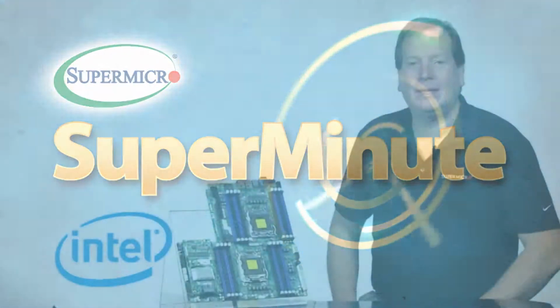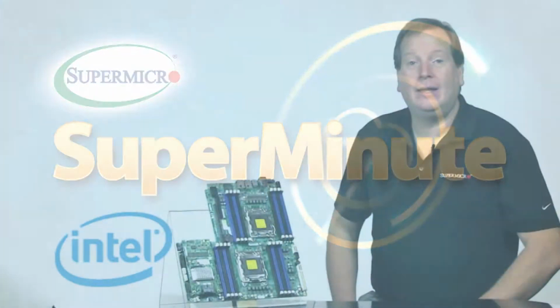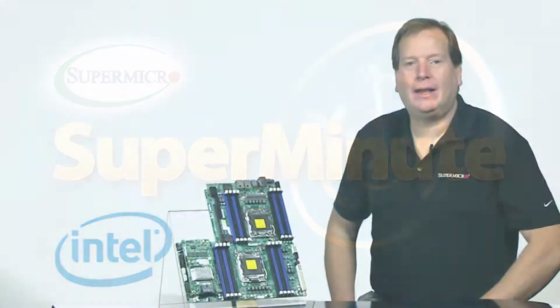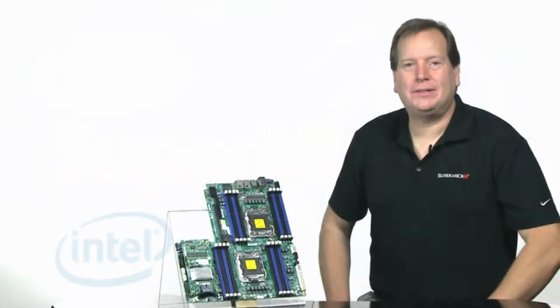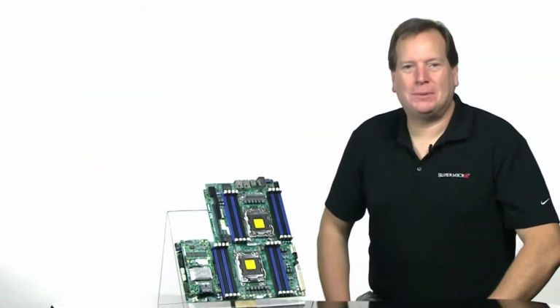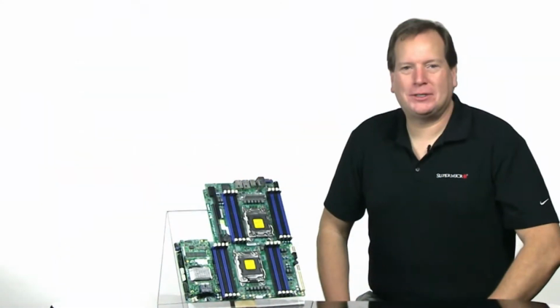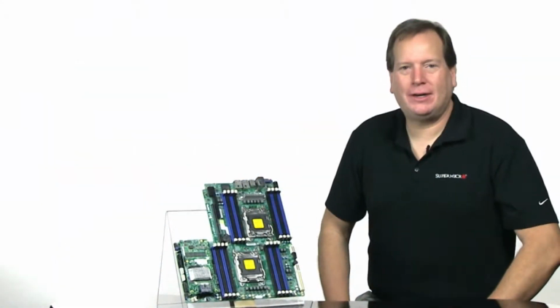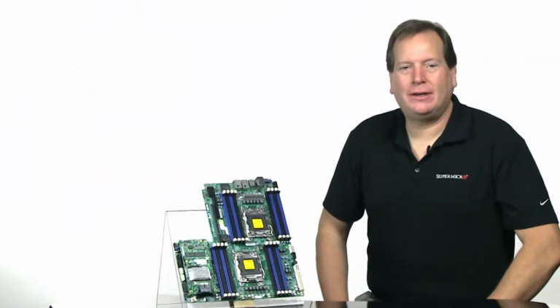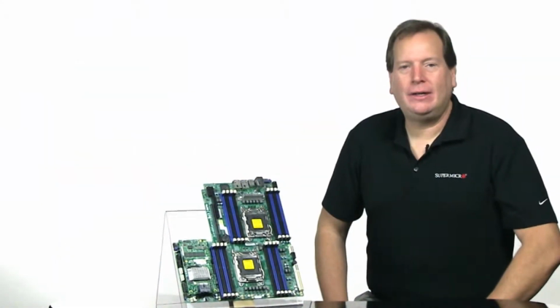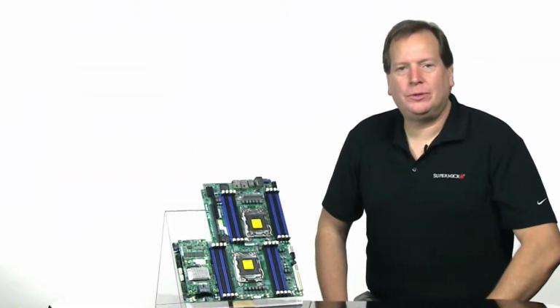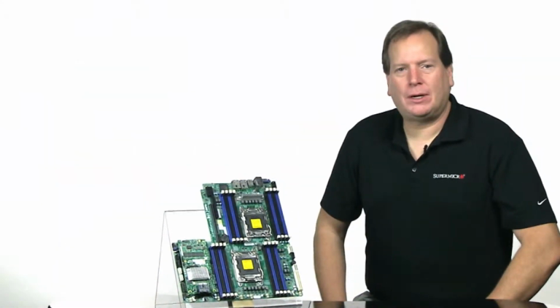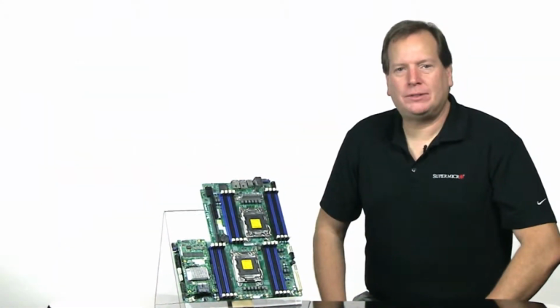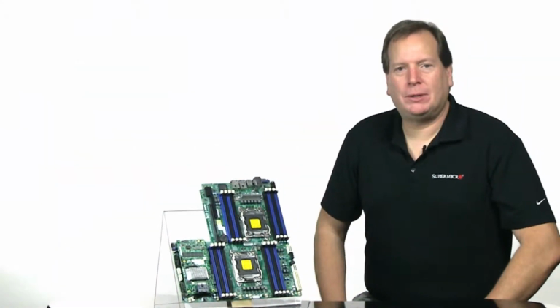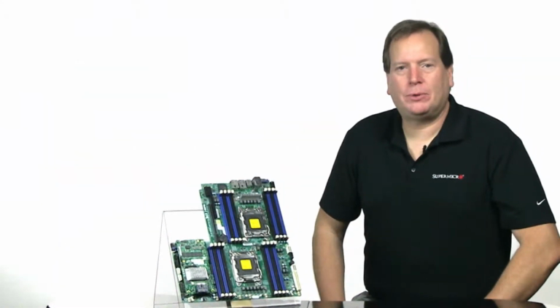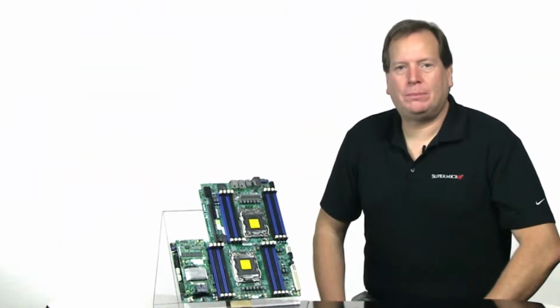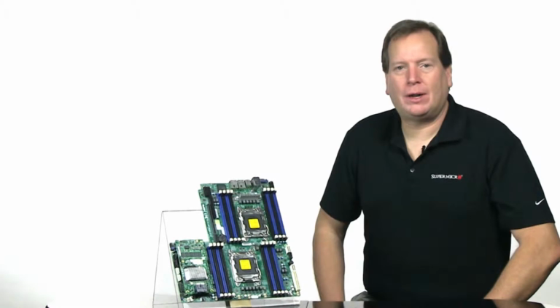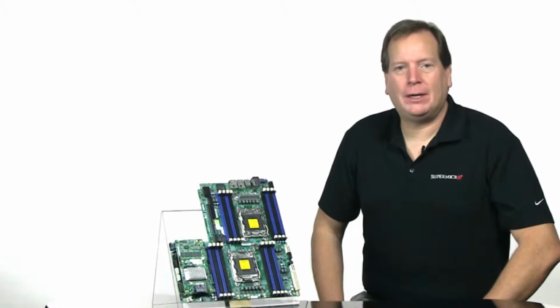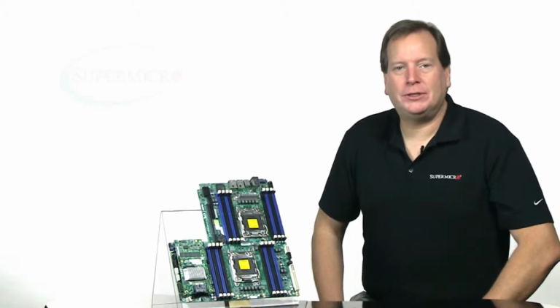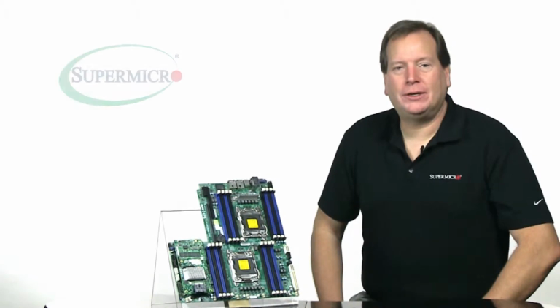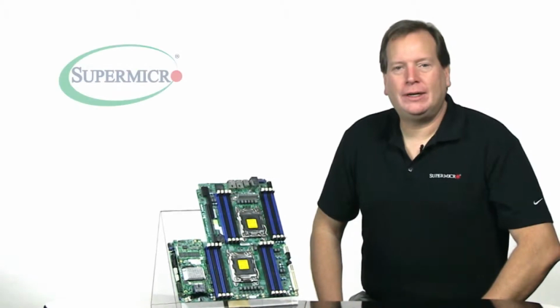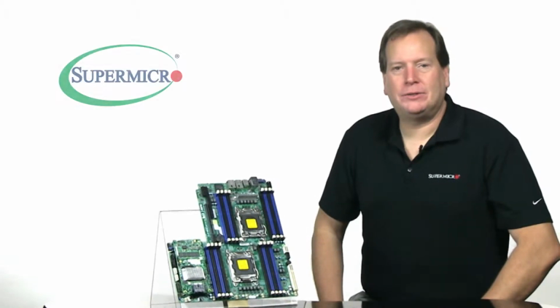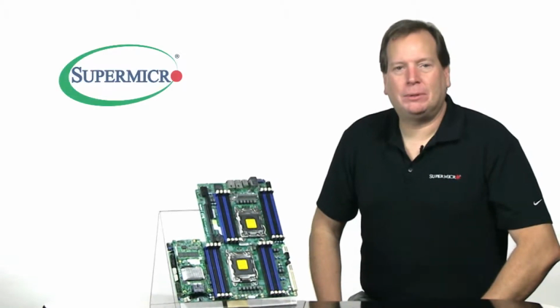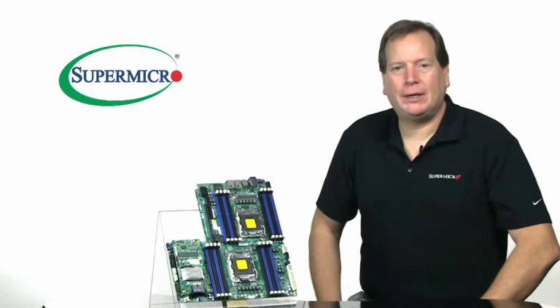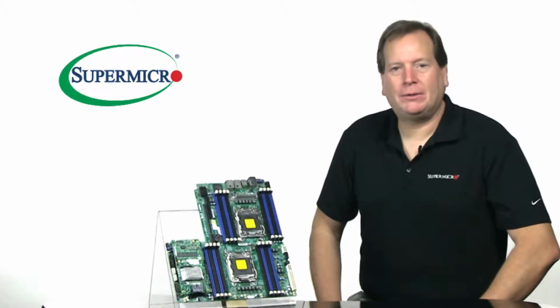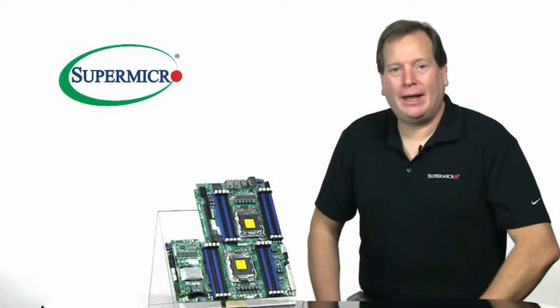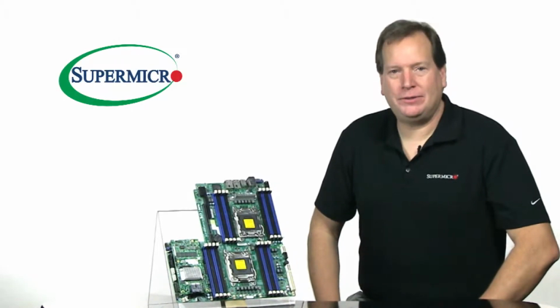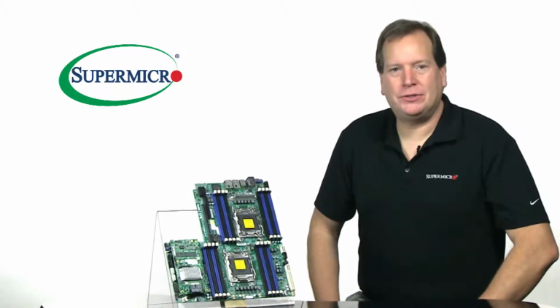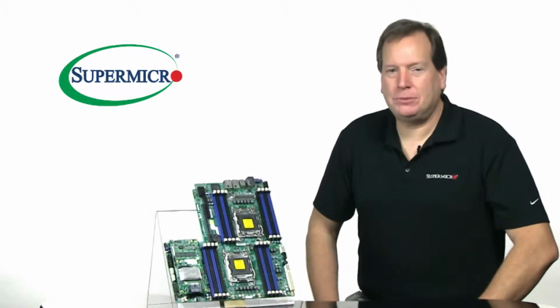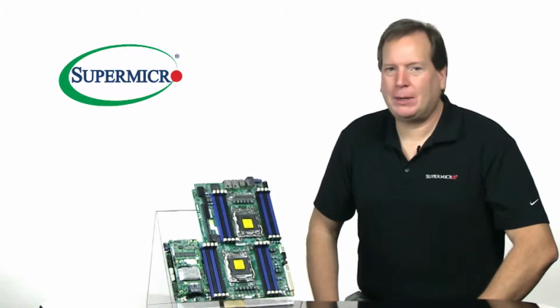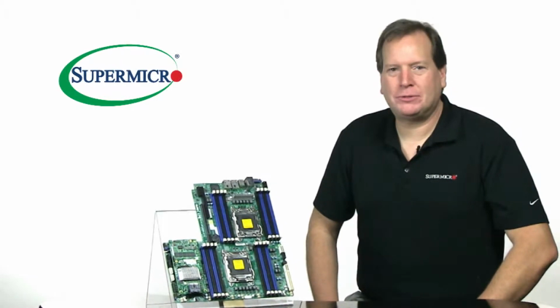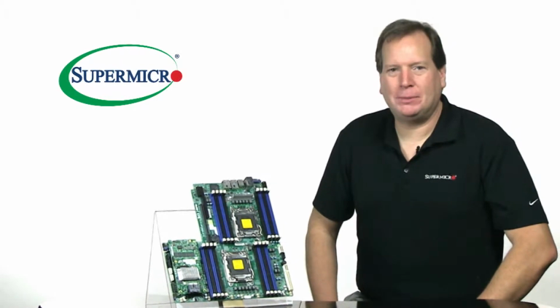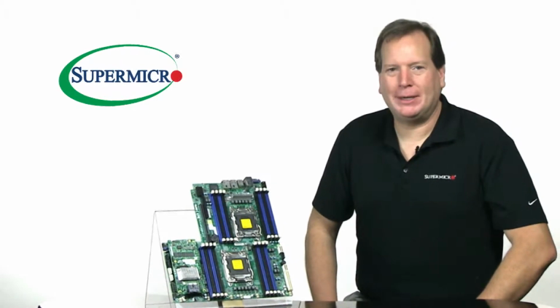Hi, this is Mark Schneider, Dual Processor Motherboard Product Manager here at Supermicro, and this is your Supermicro Super Minute.